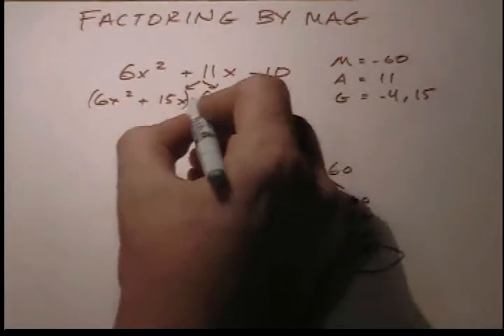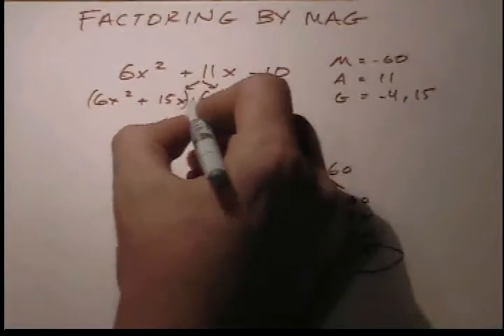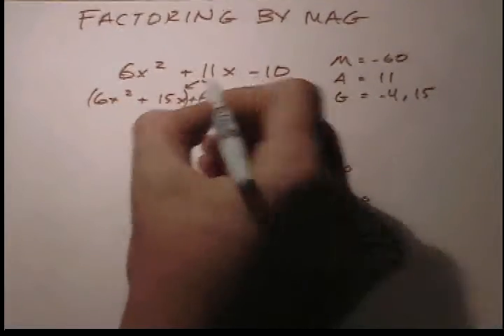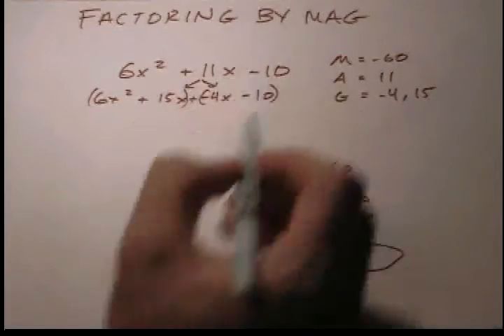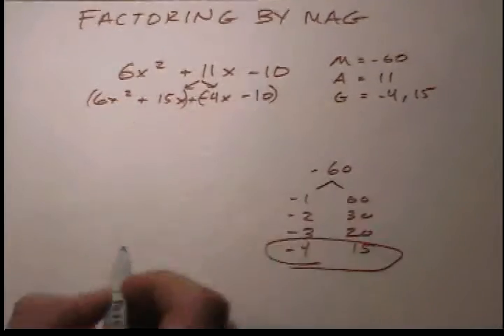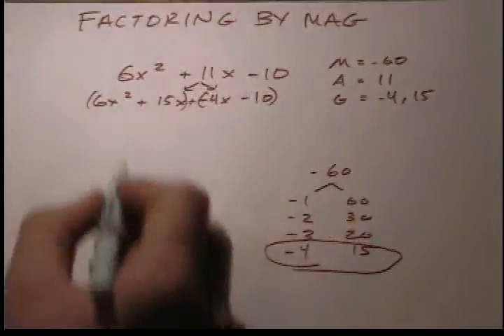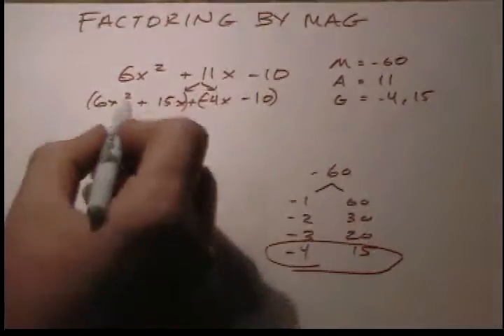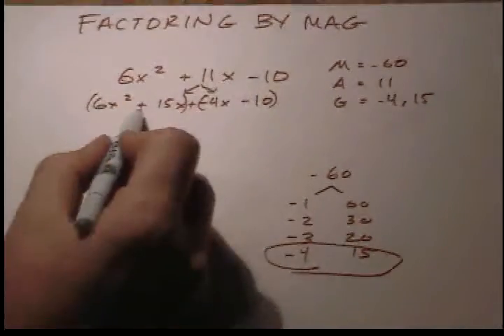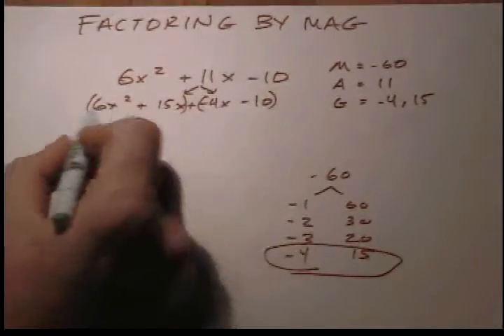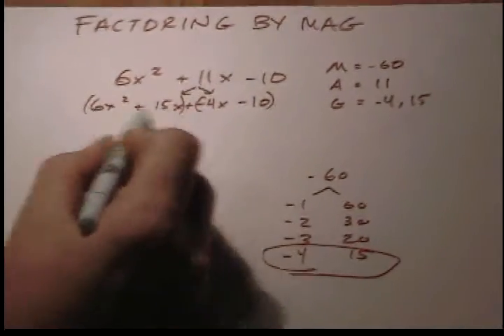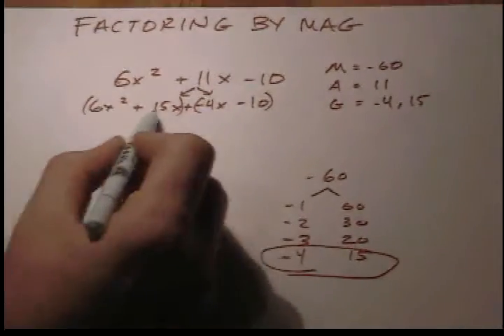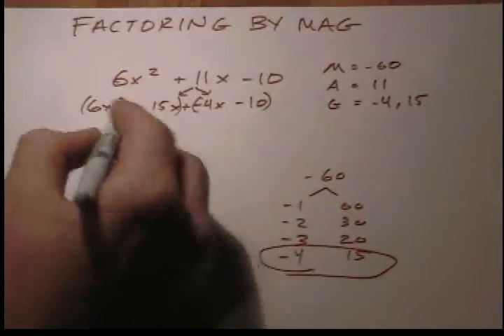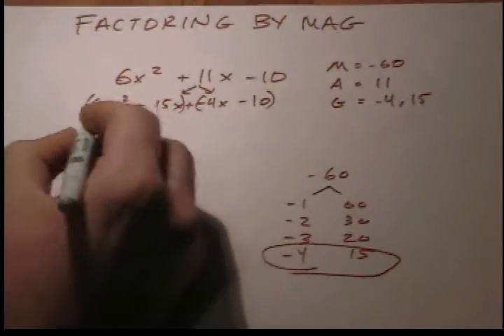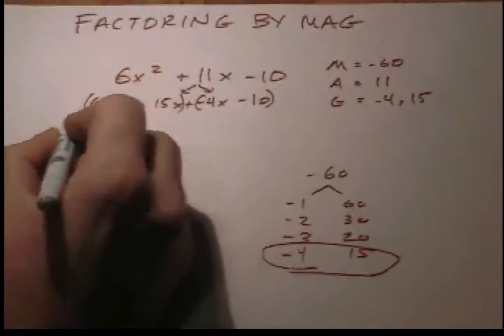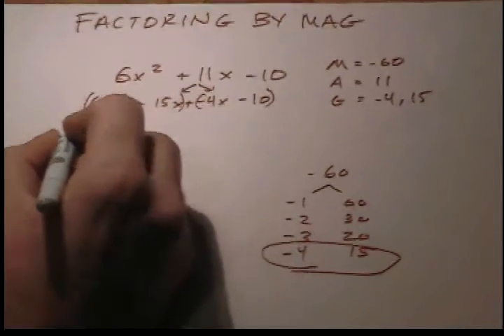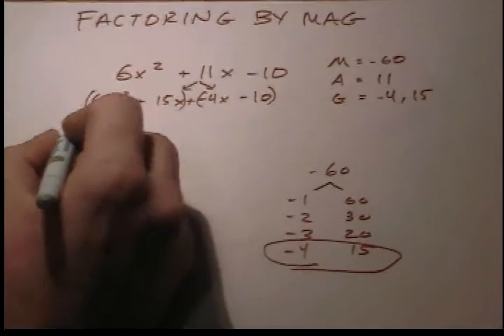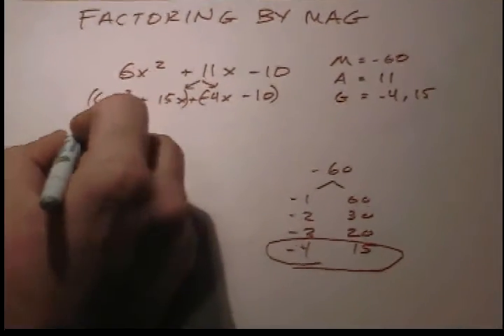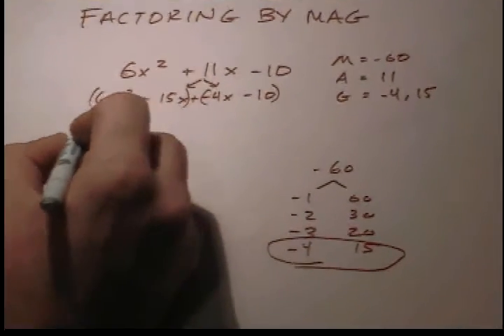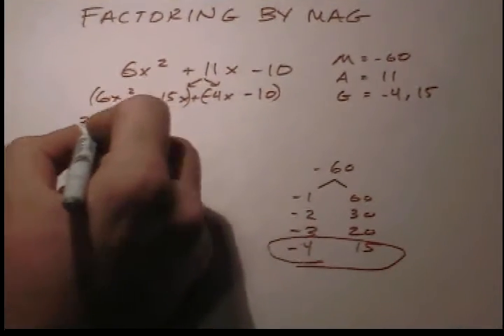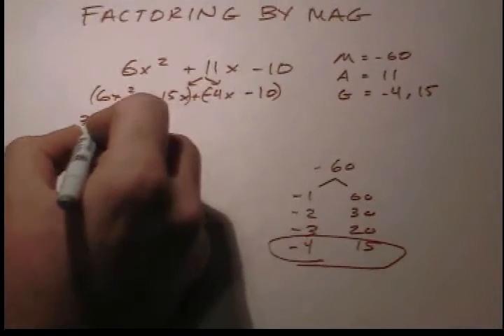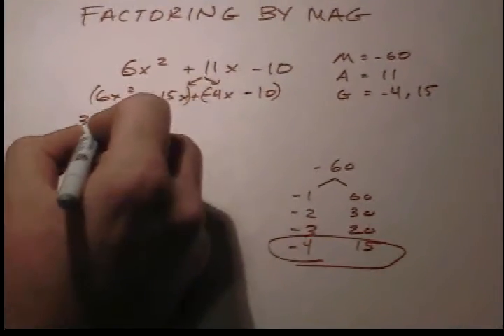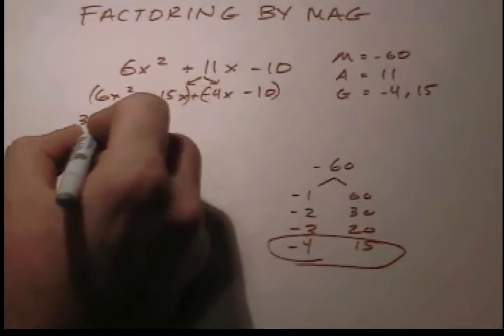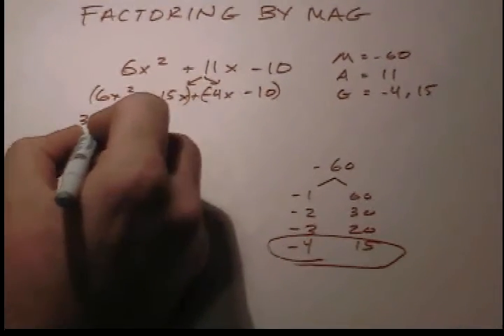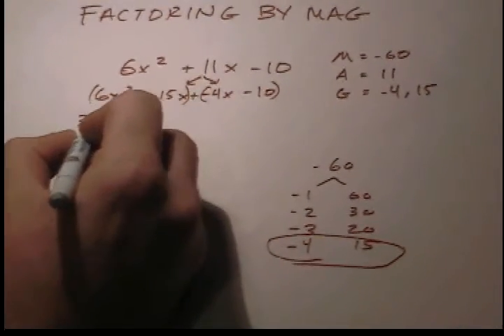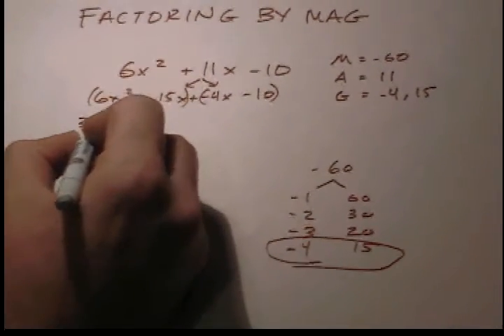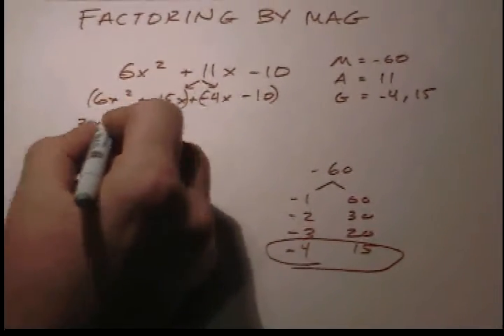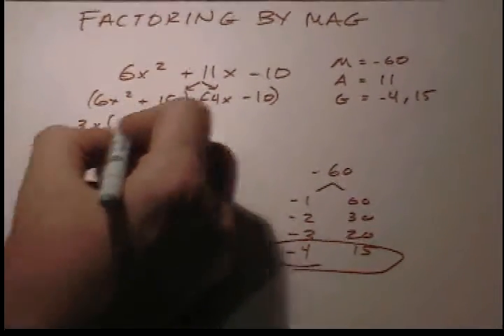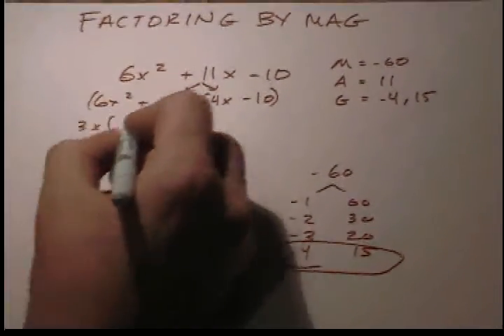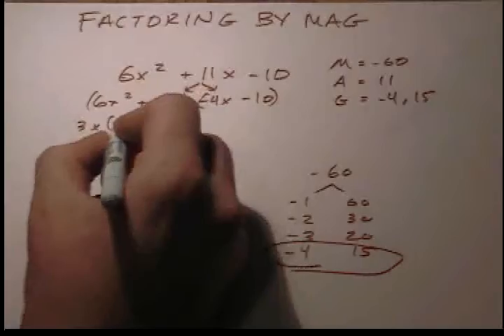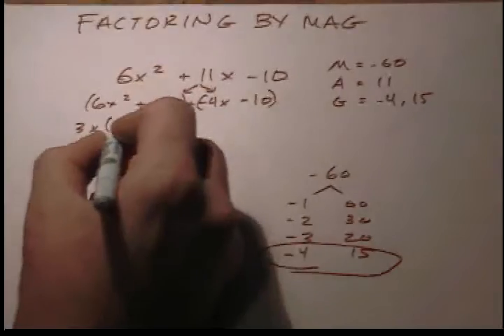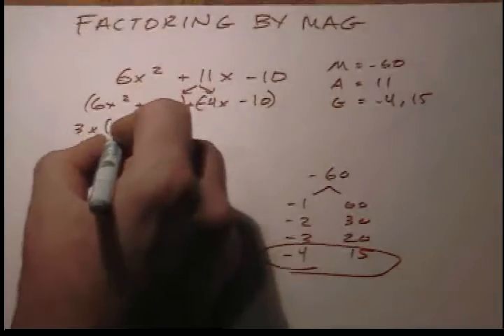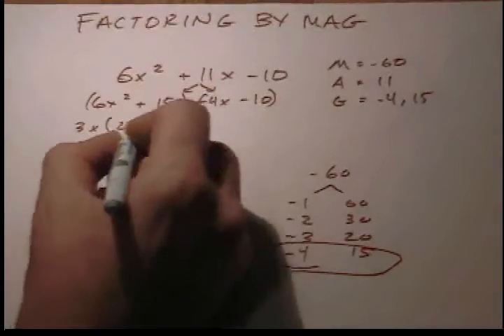Take out the GCF of both — you'll be fine, load off your mind.